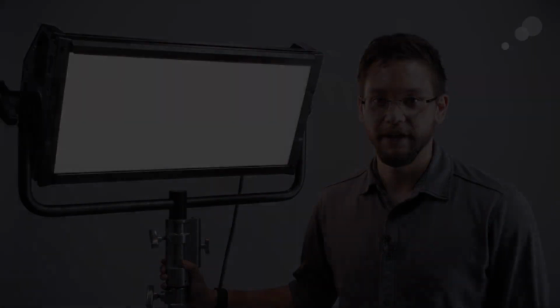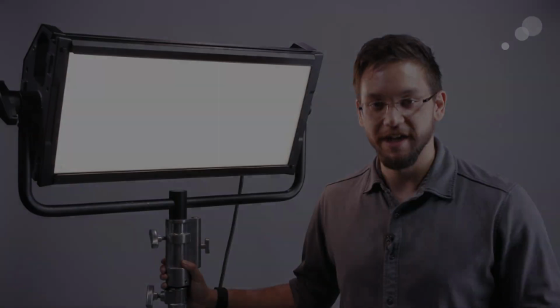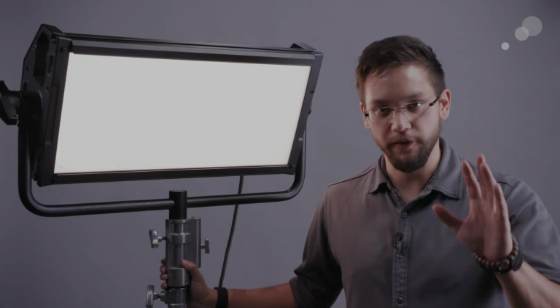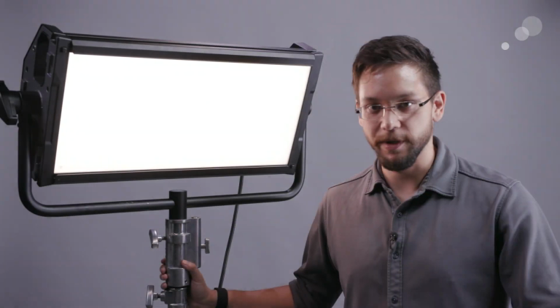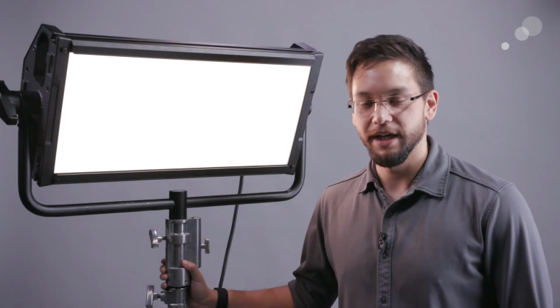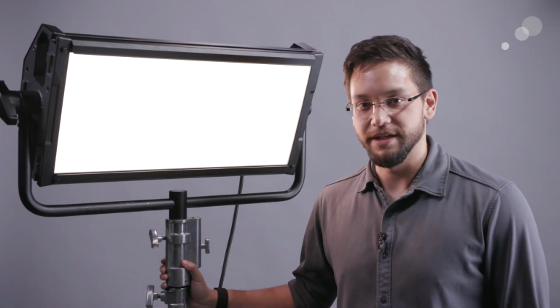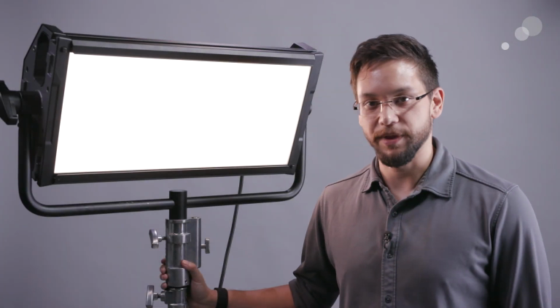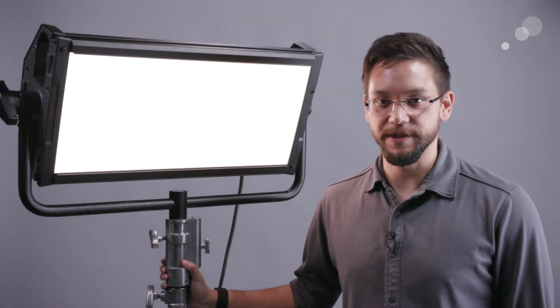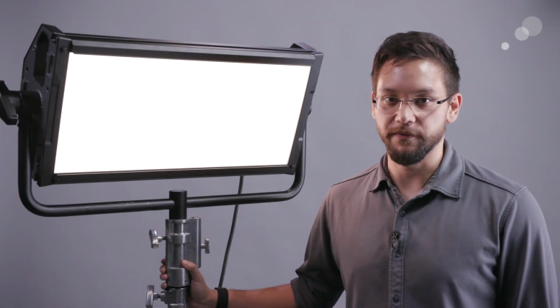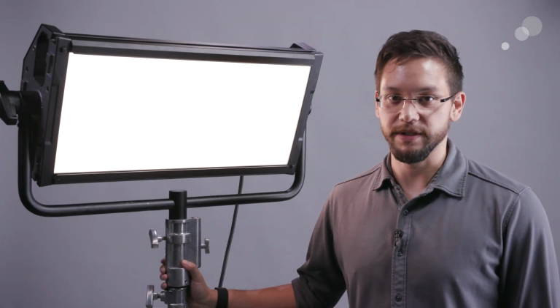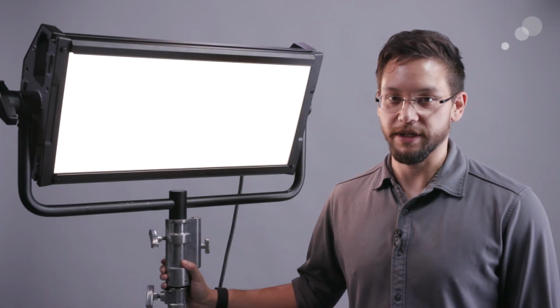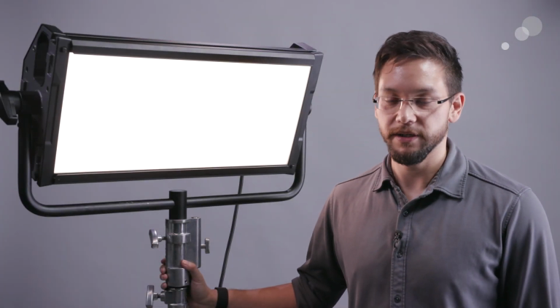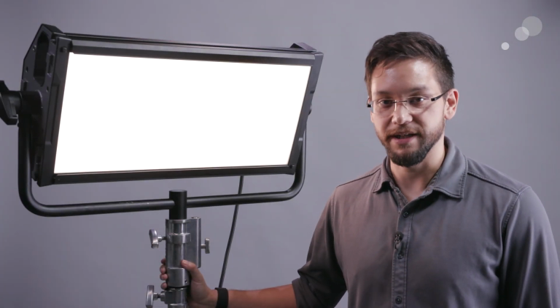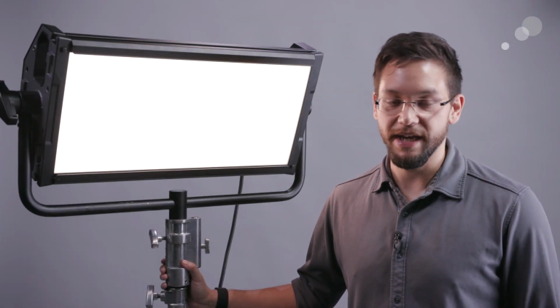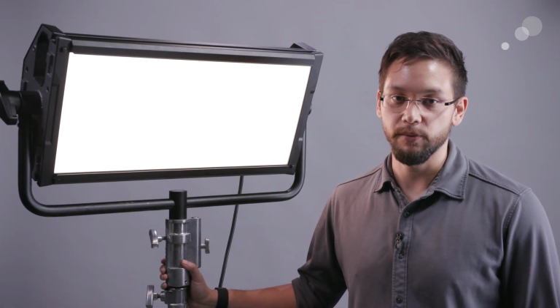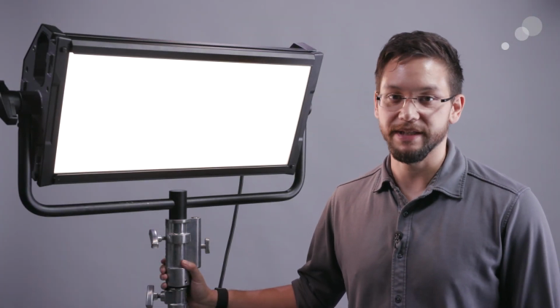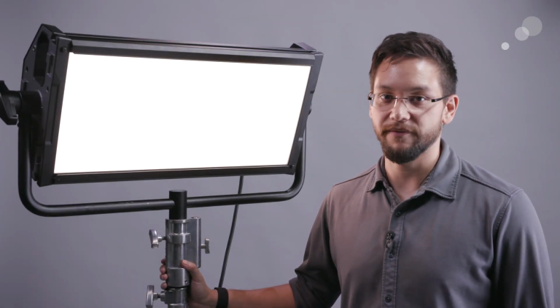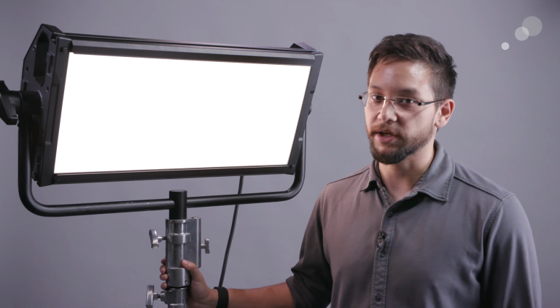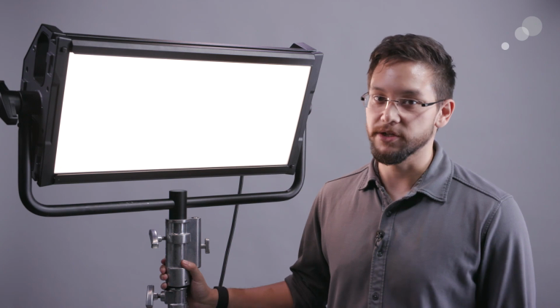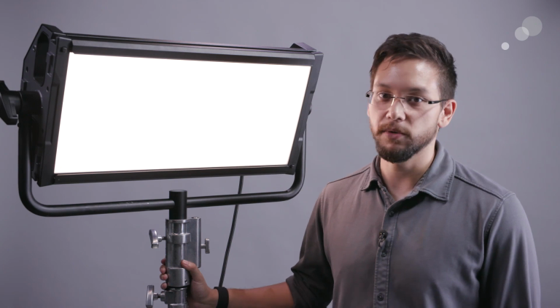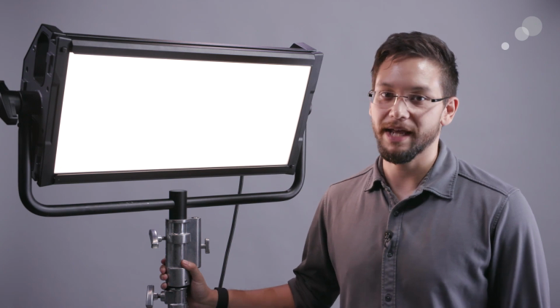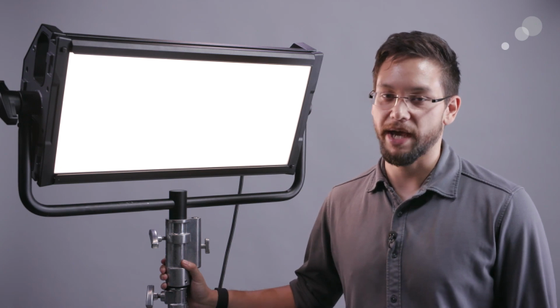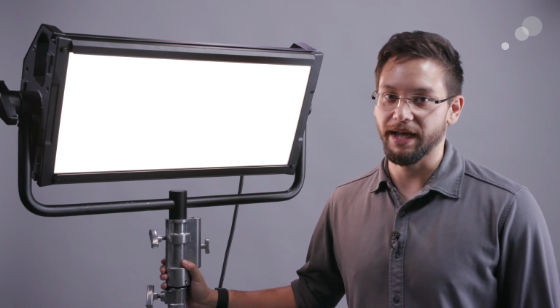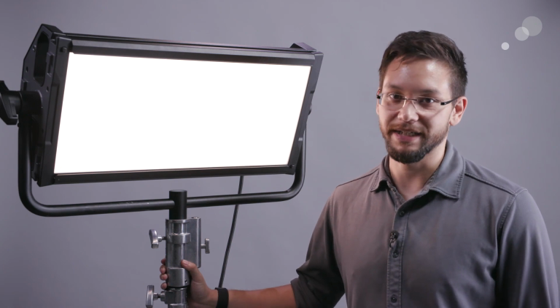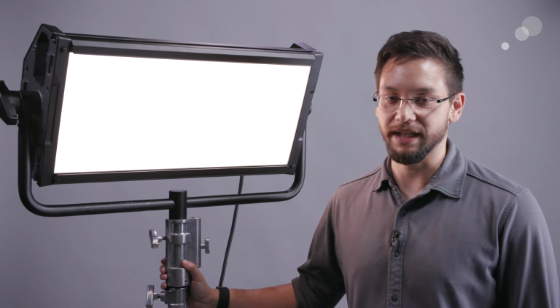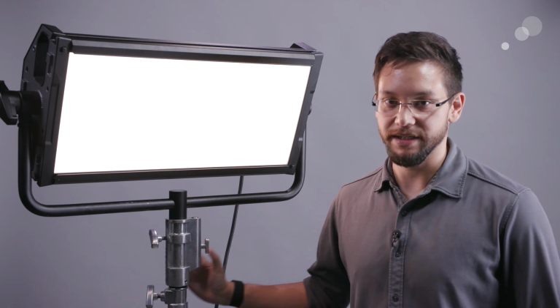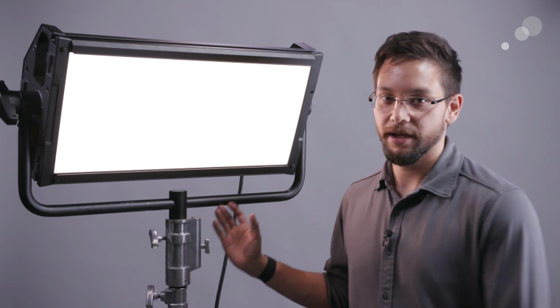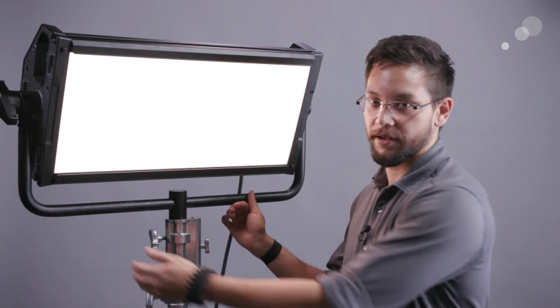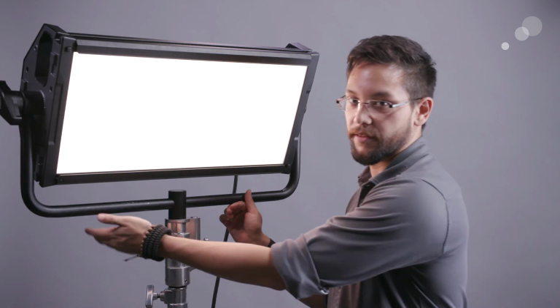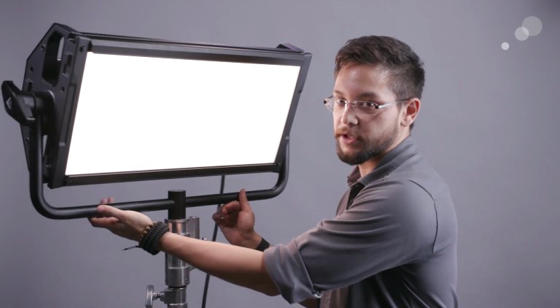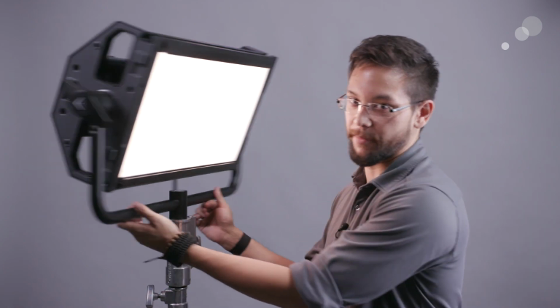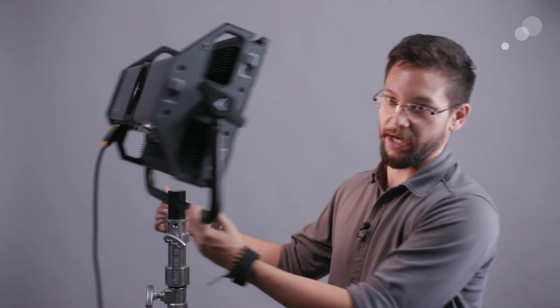Hi everyone. Nick with AbleCine First Look here, and today we get to have a look at a new LED light panel — the Gemini.